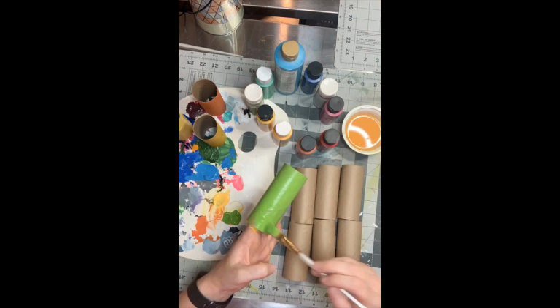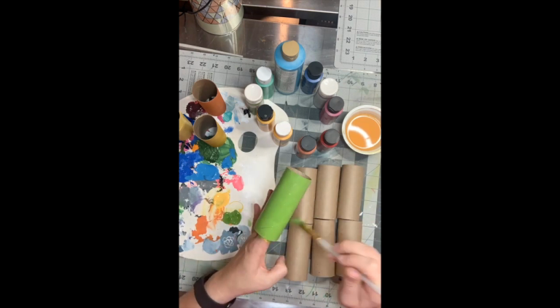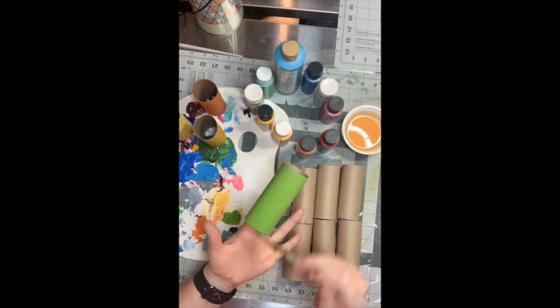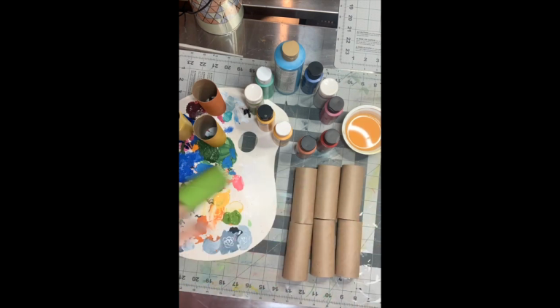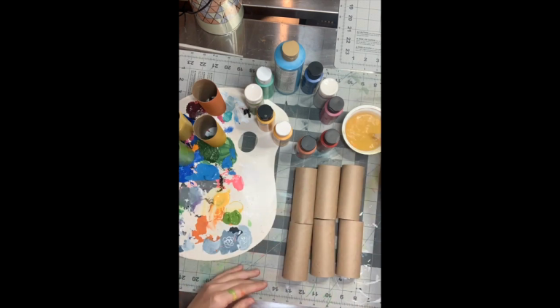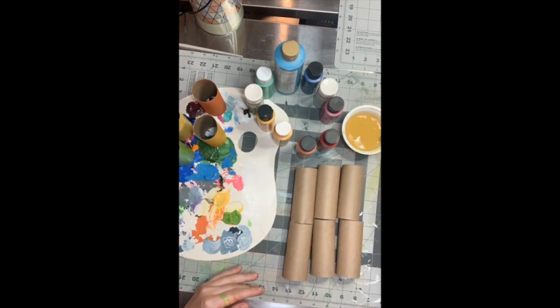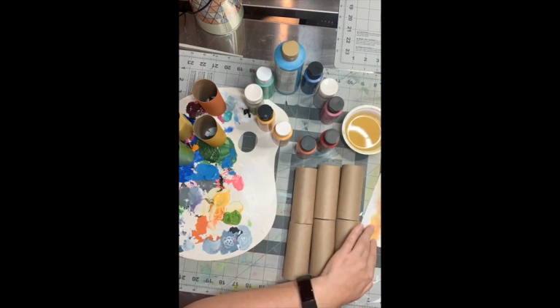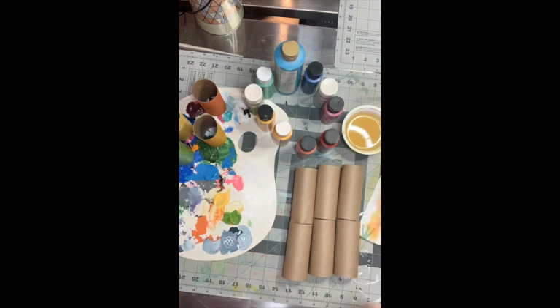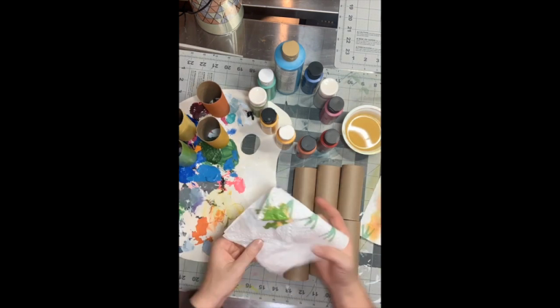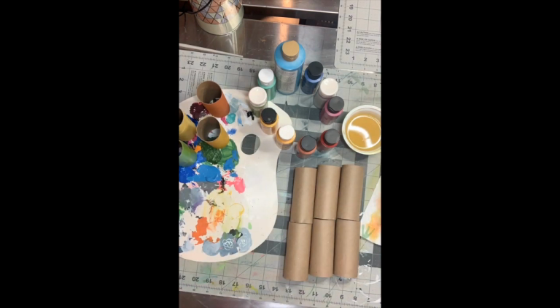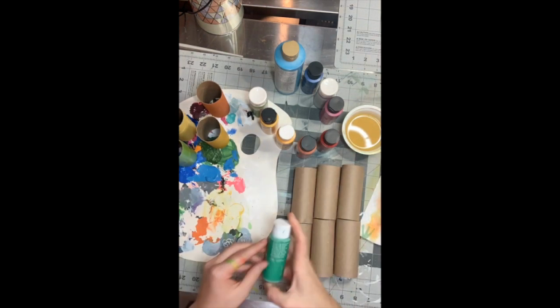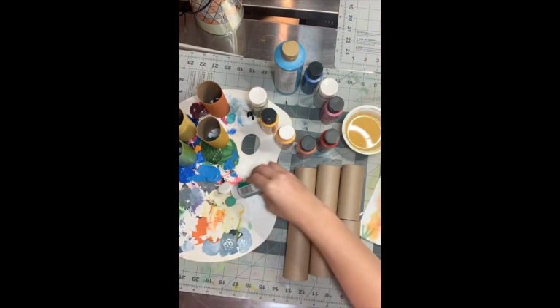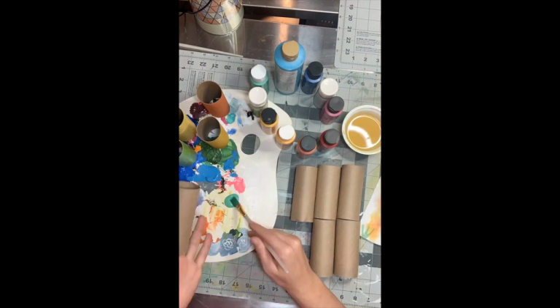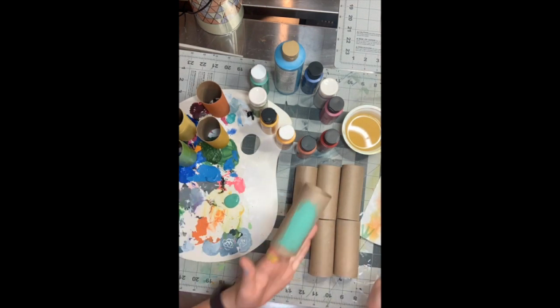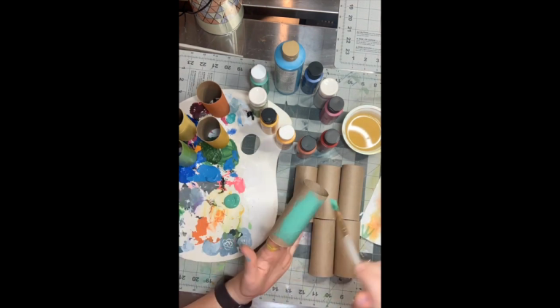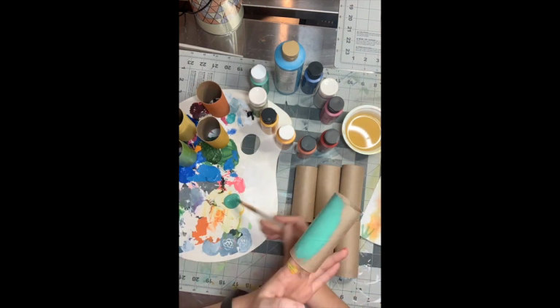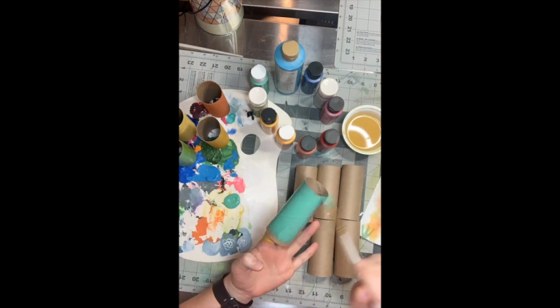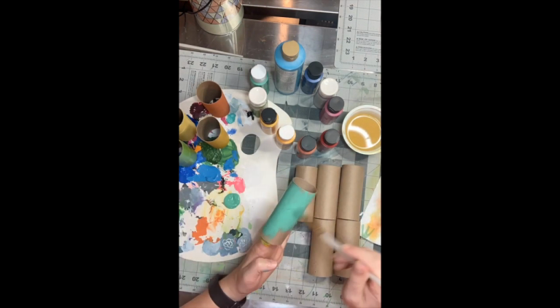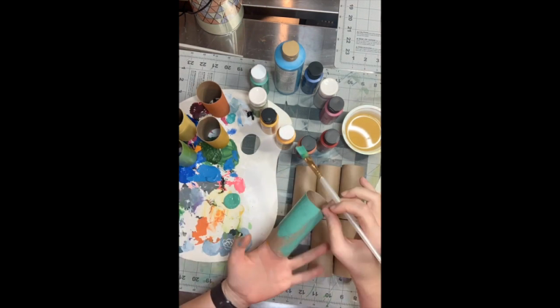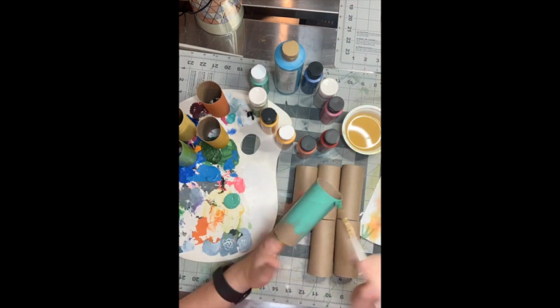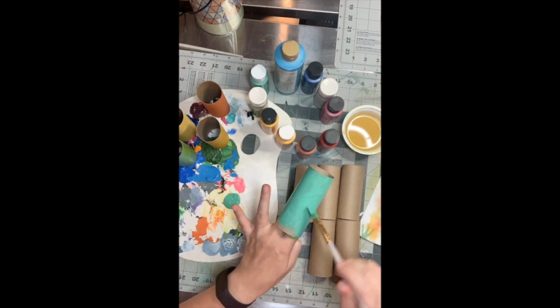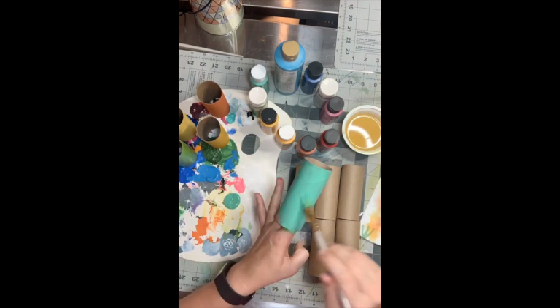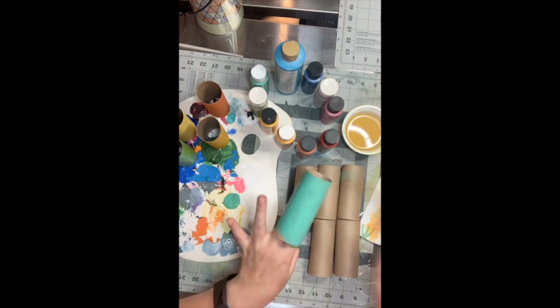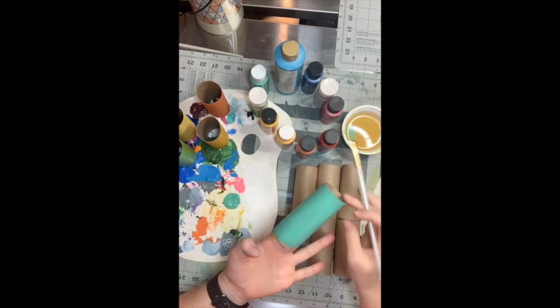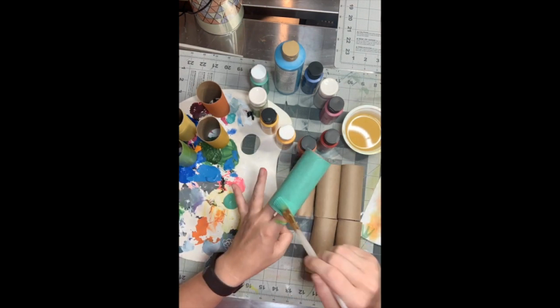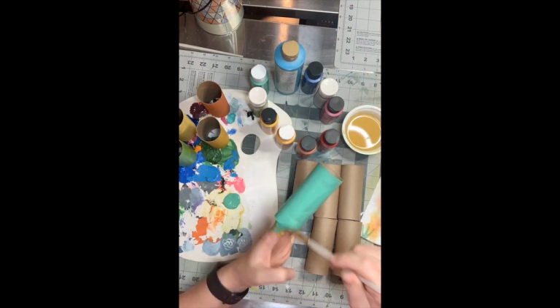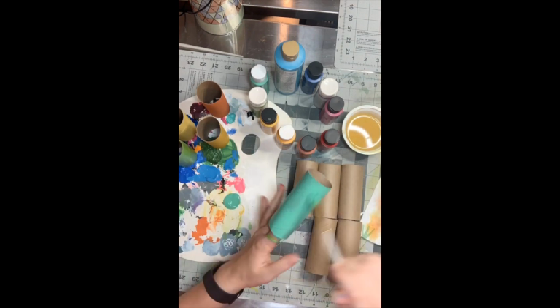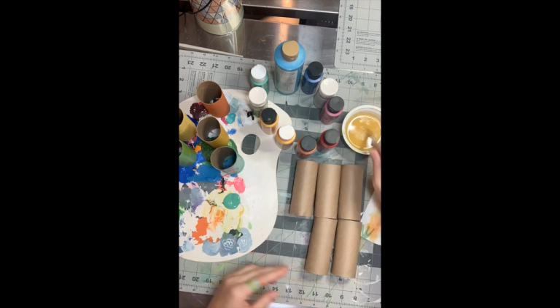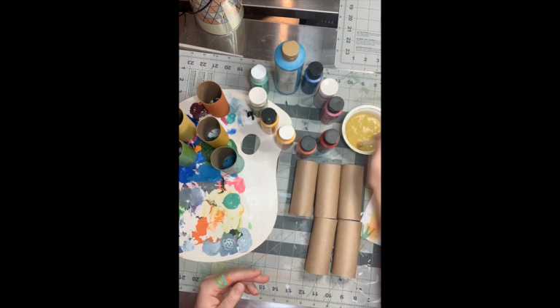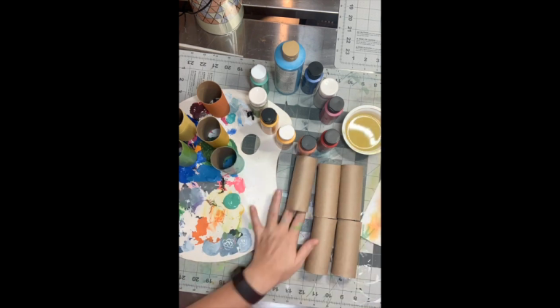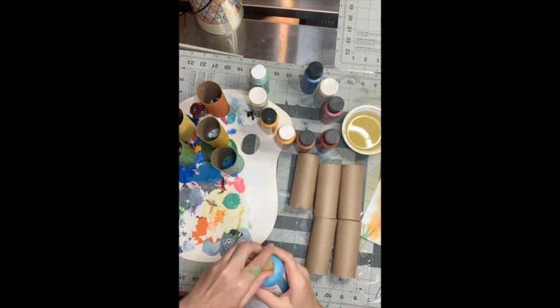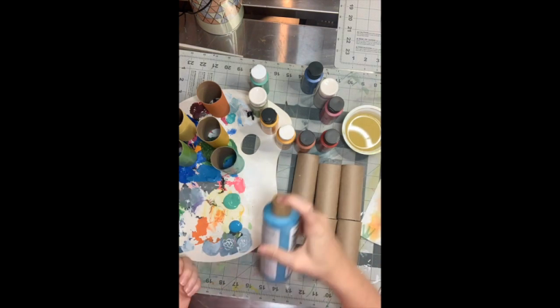To make a ball, I crumpled up a paper and wrapped it in some fun colored tape that I had in the art room.